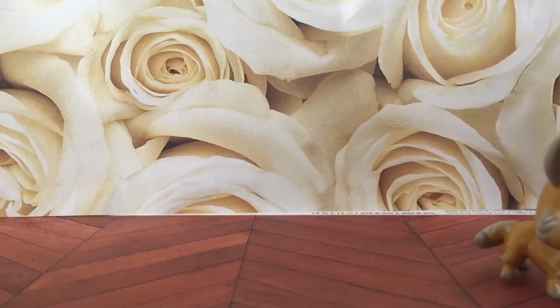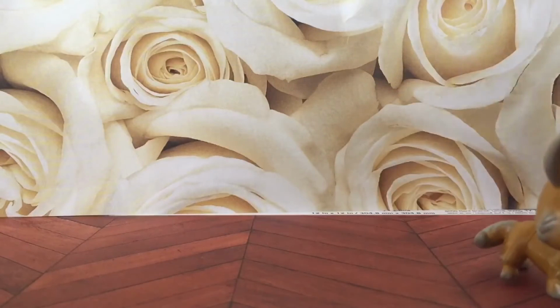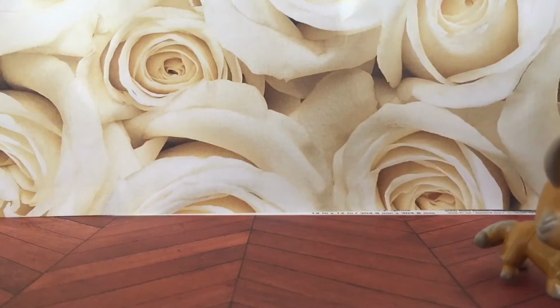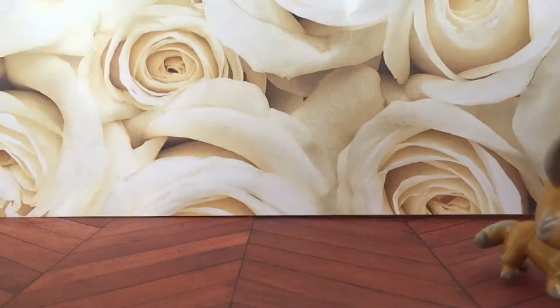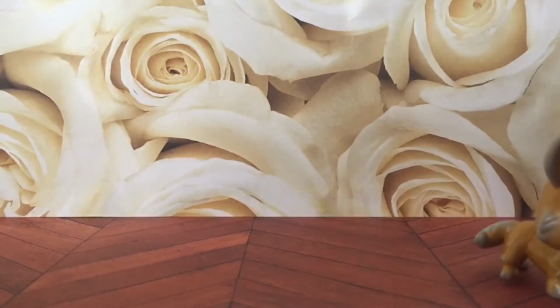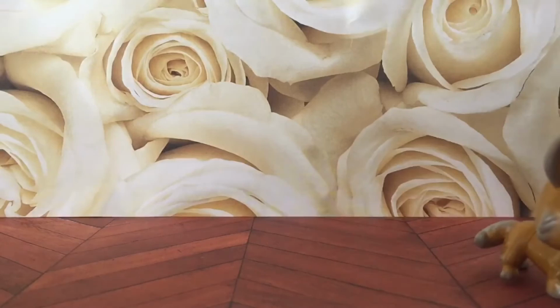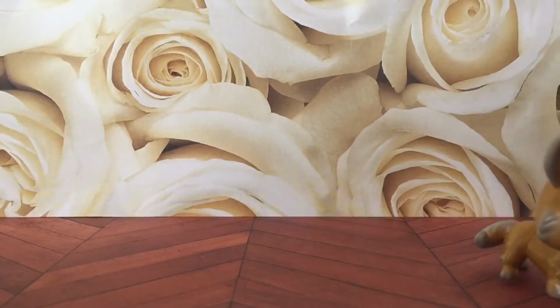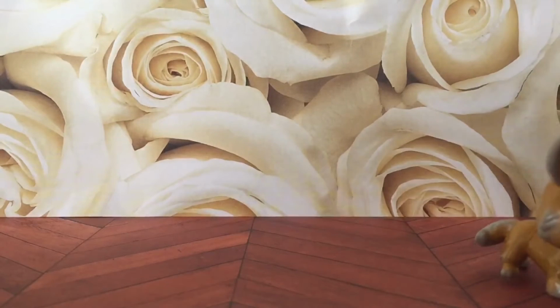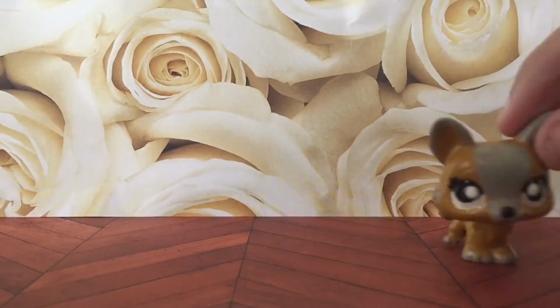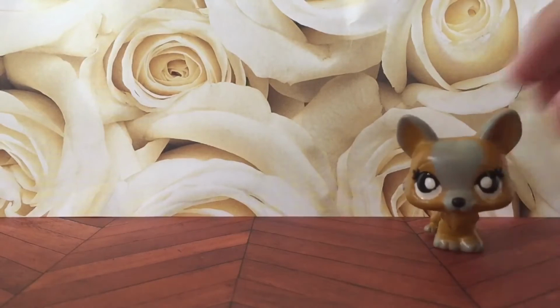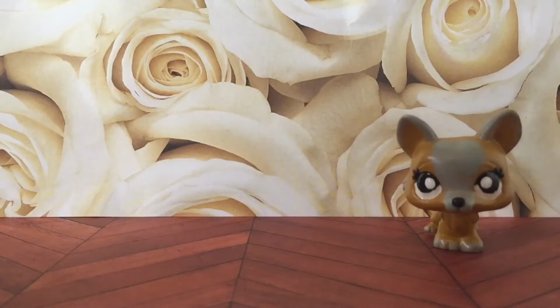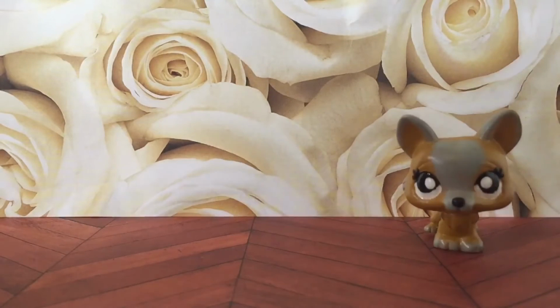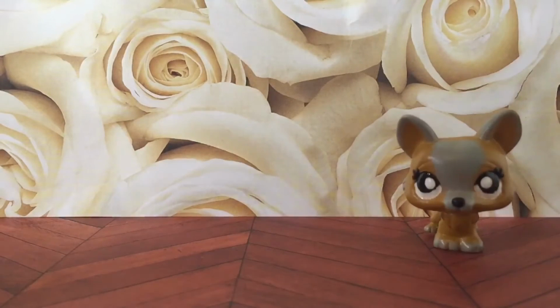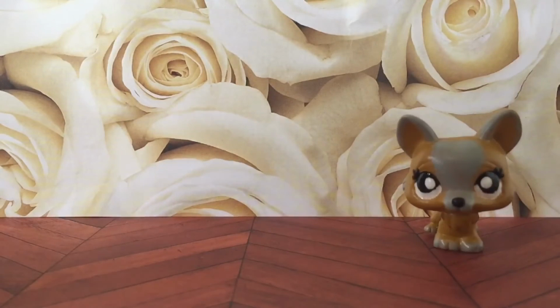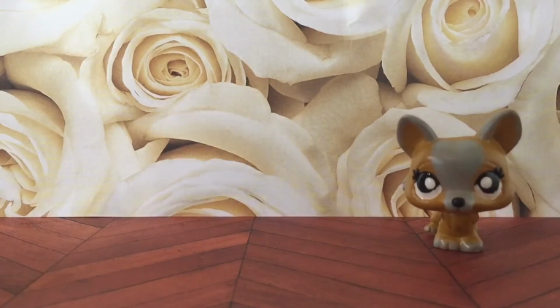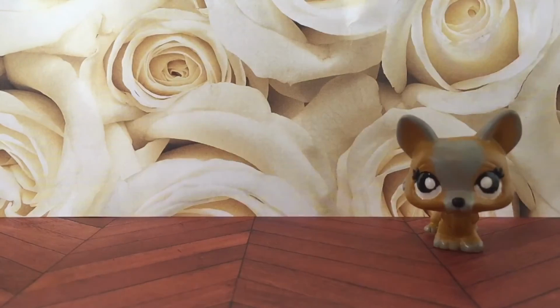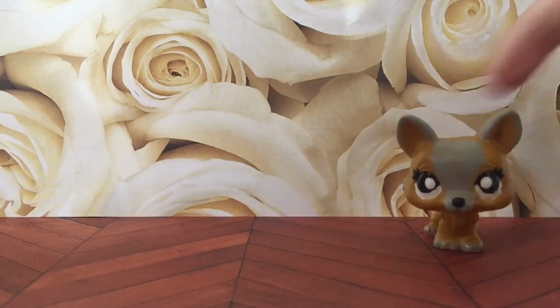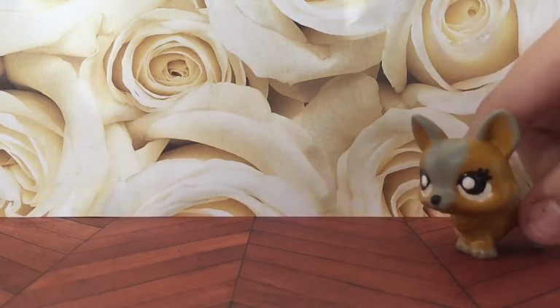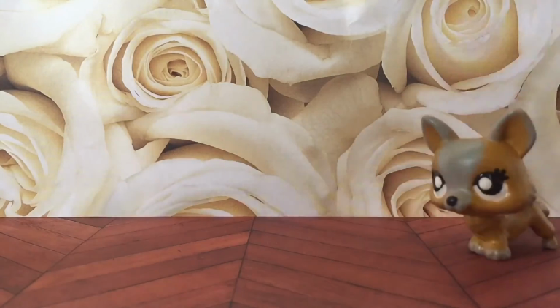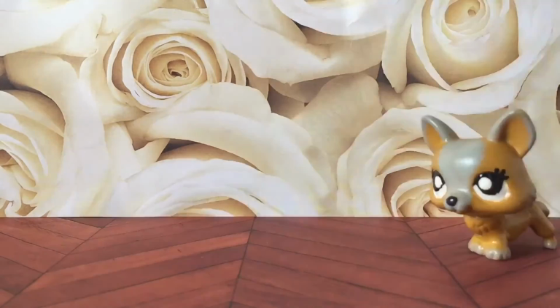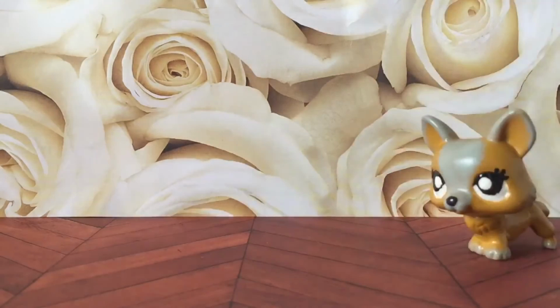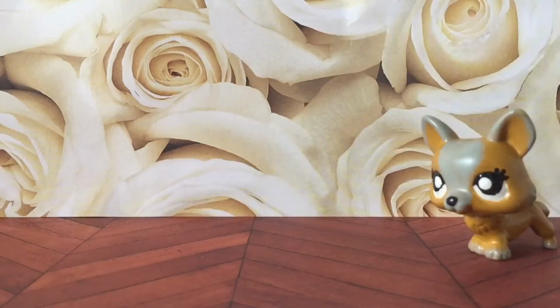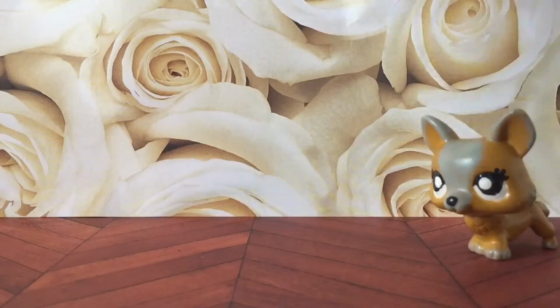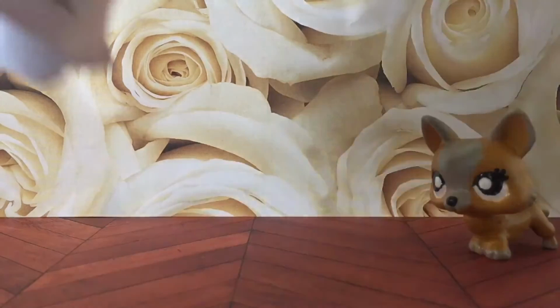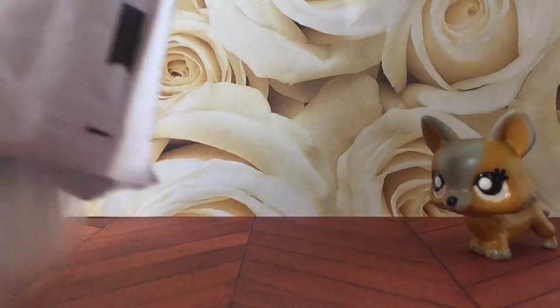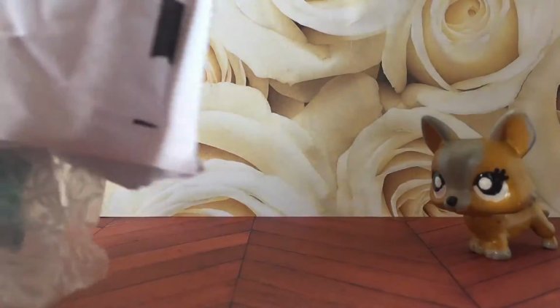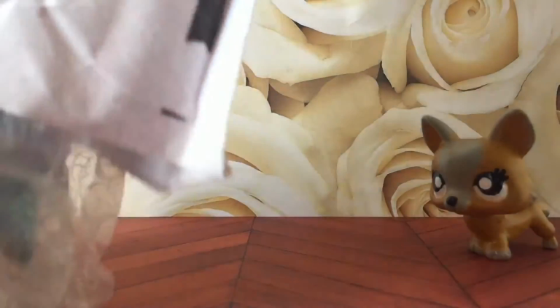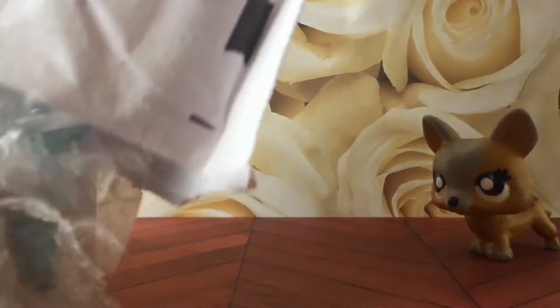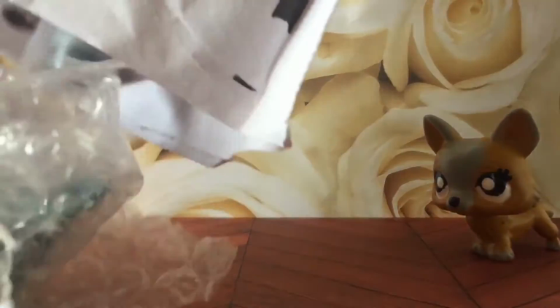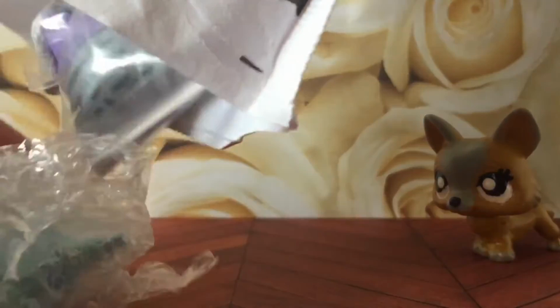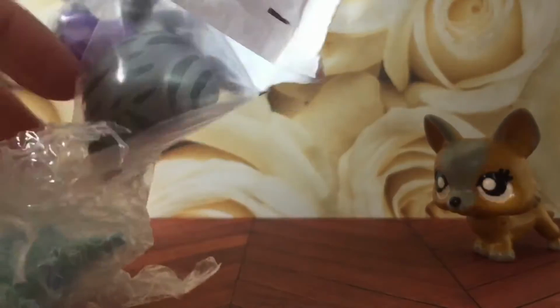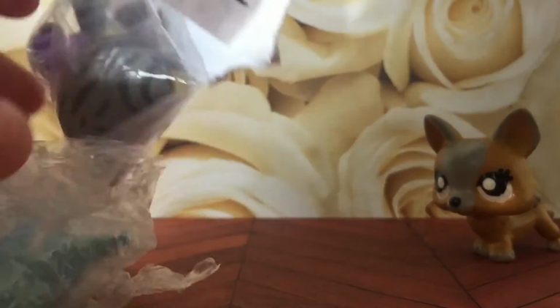I traded her two Crouching Cats and a Husky for two customs, and yeah, we sent them at the same time.